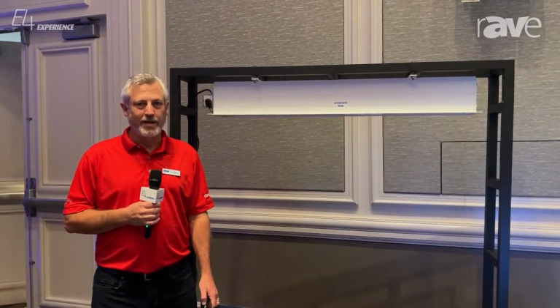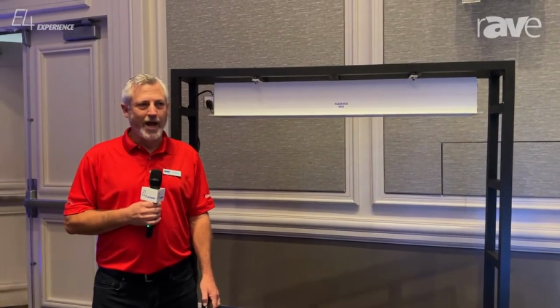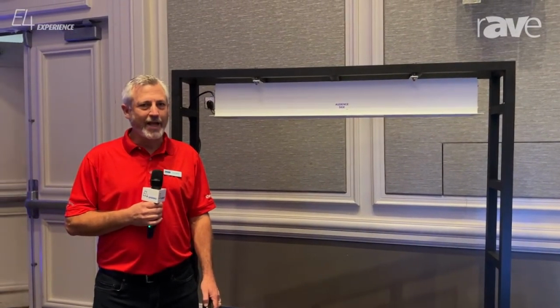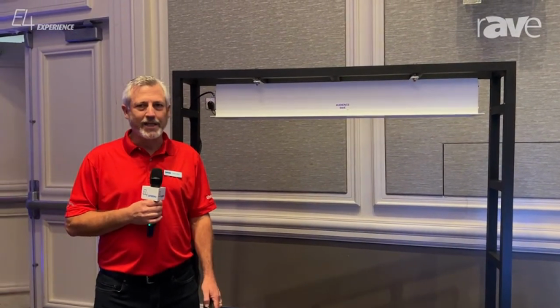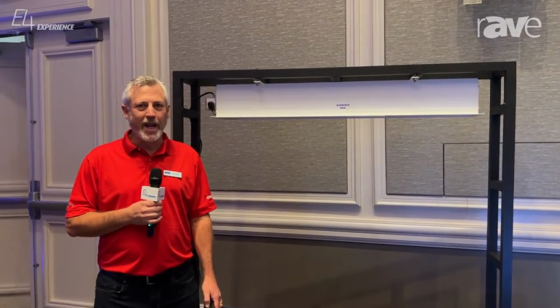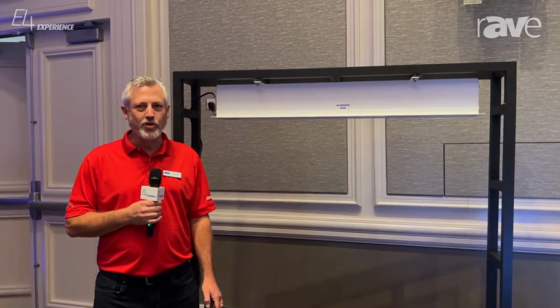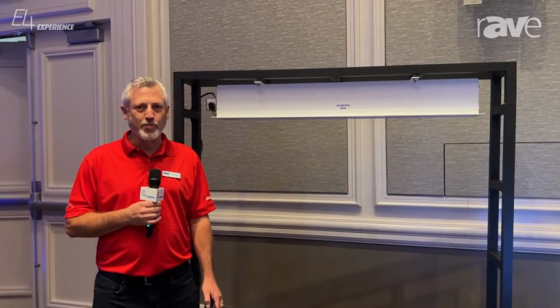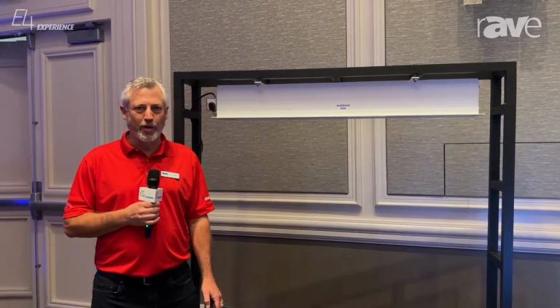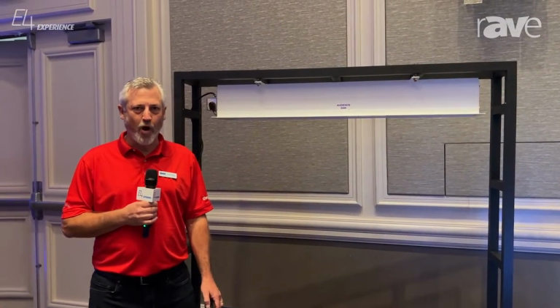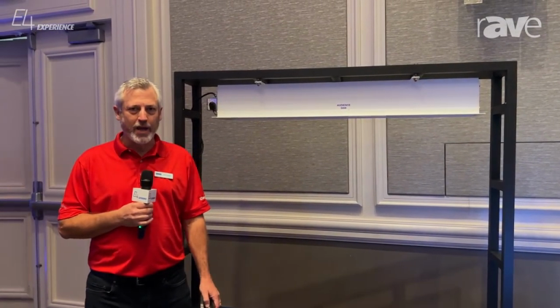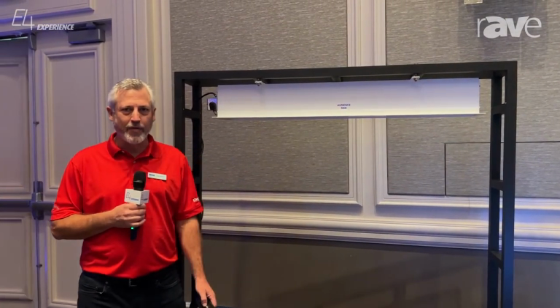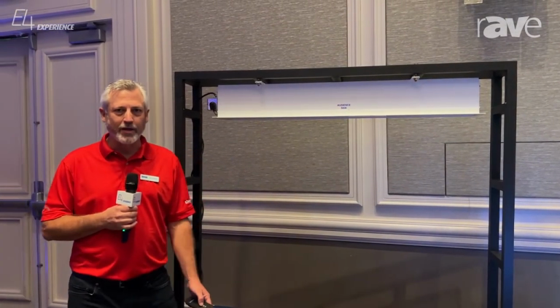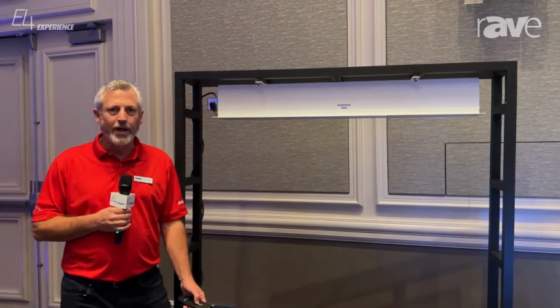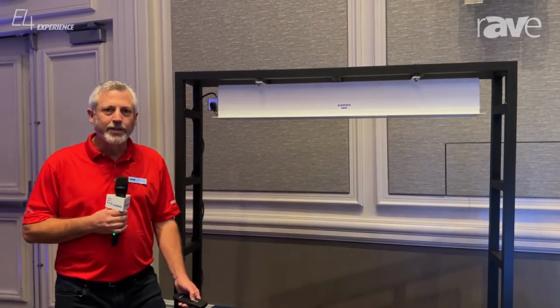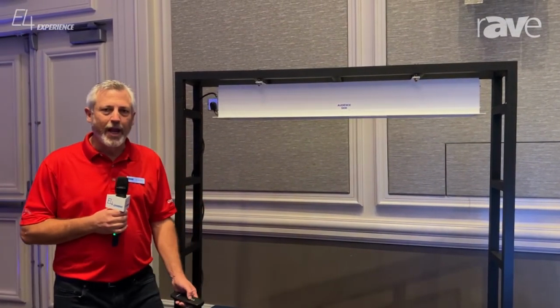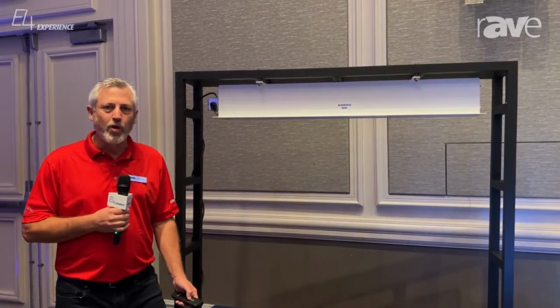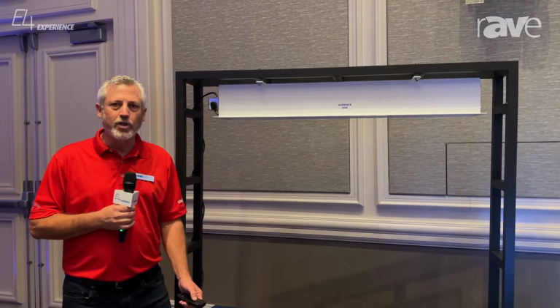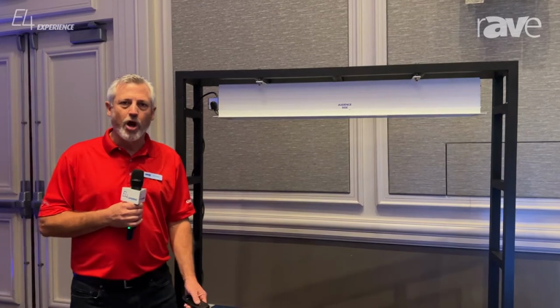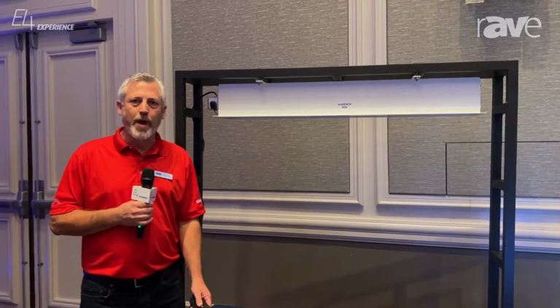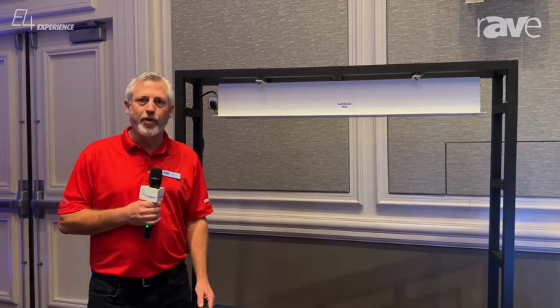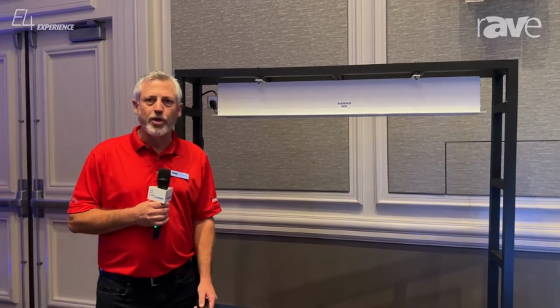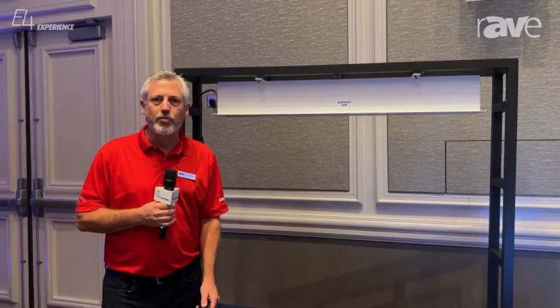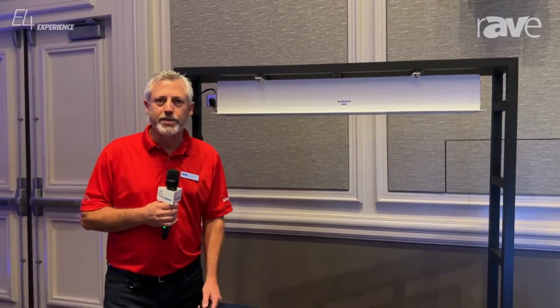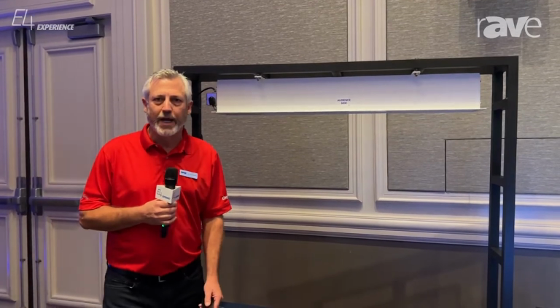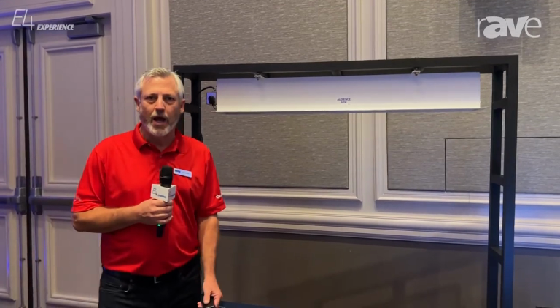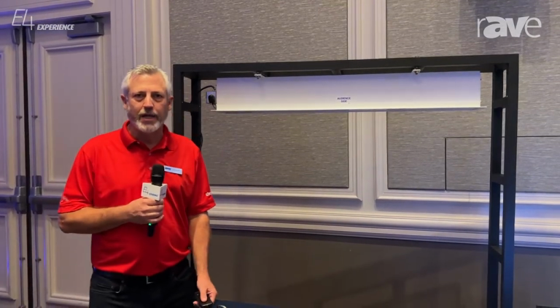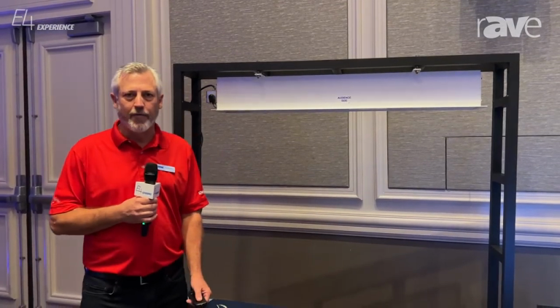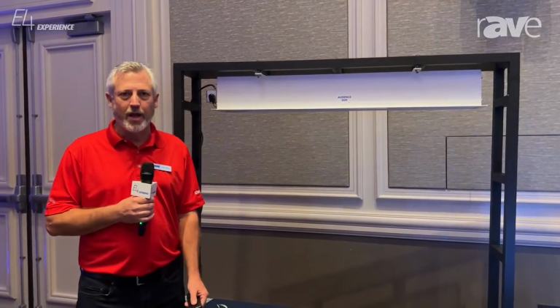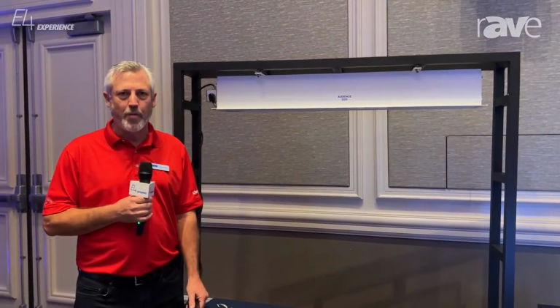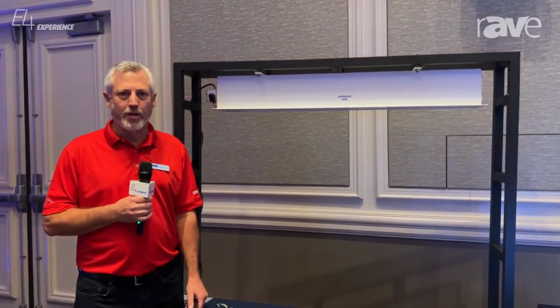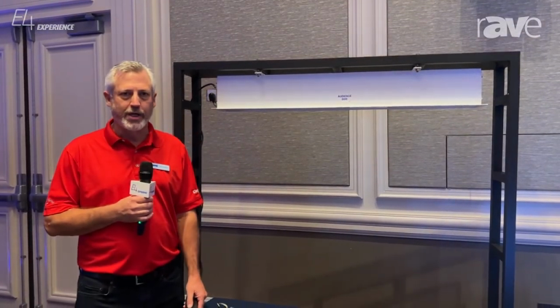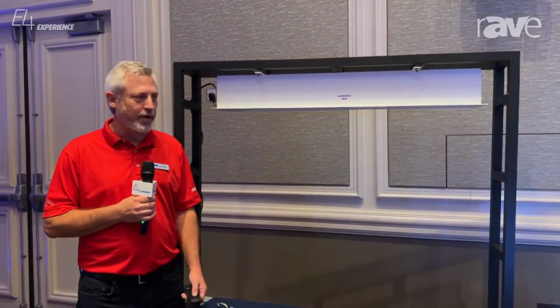Hi, it's Lee Andrews with La Grande AV. Today I'm going to talk about the new Sightline Advantage Model Series.